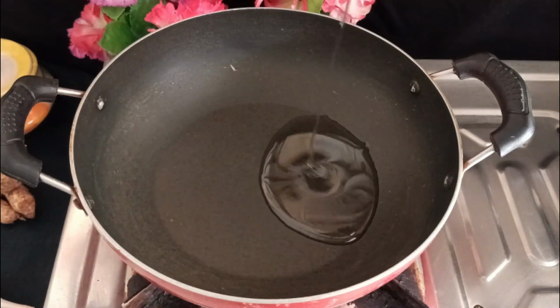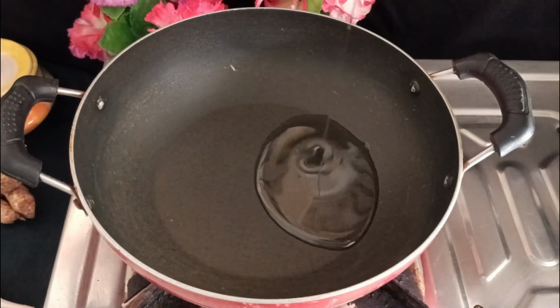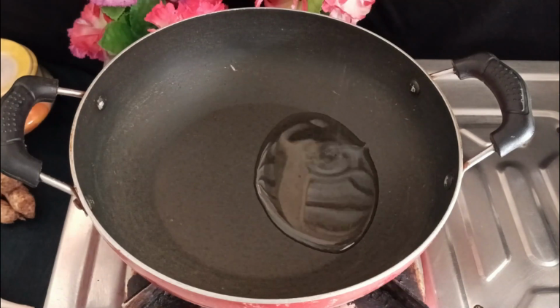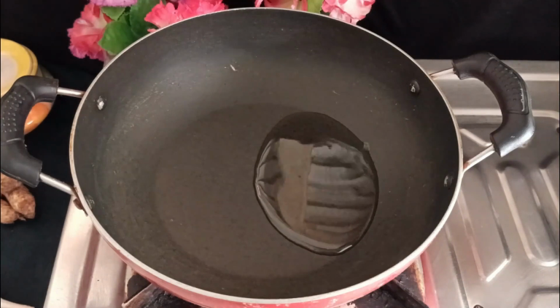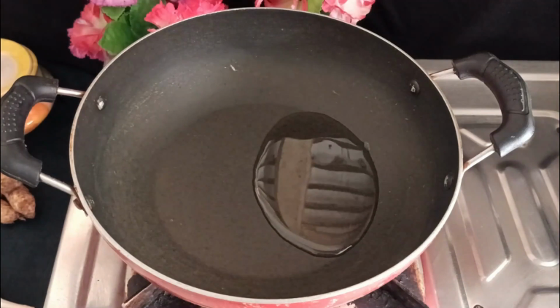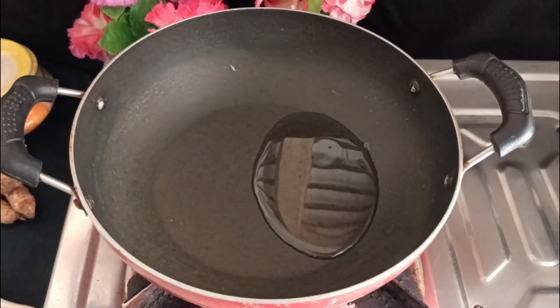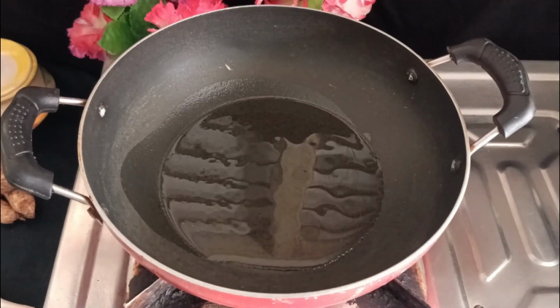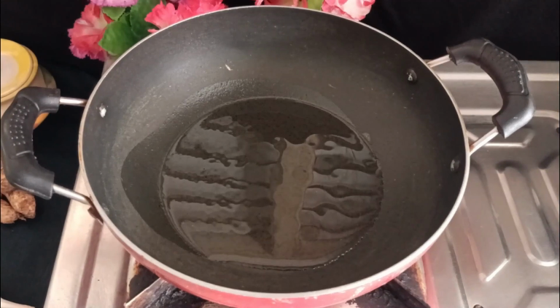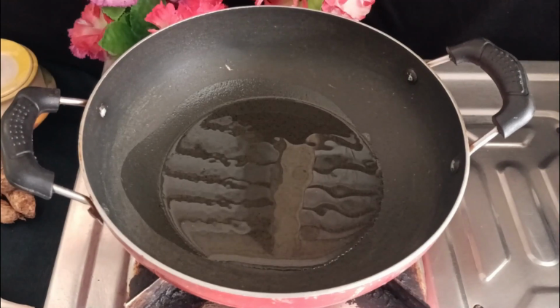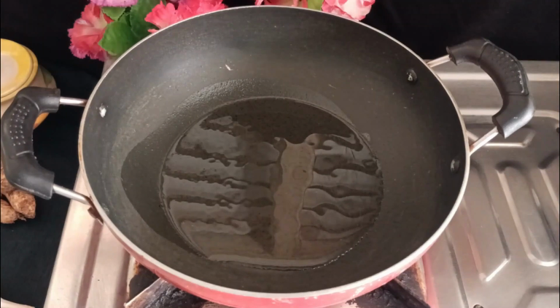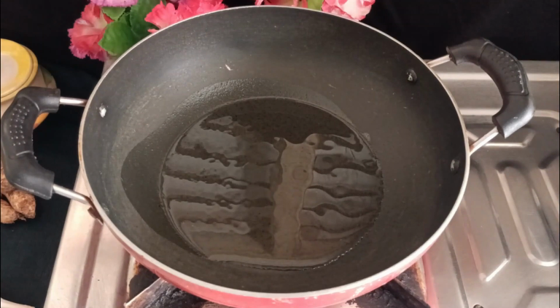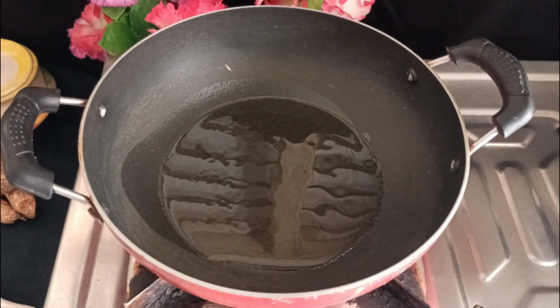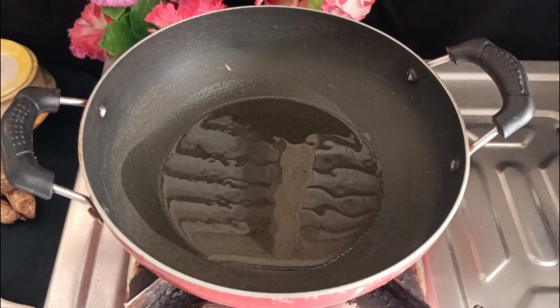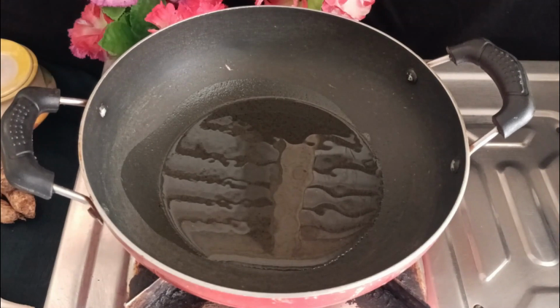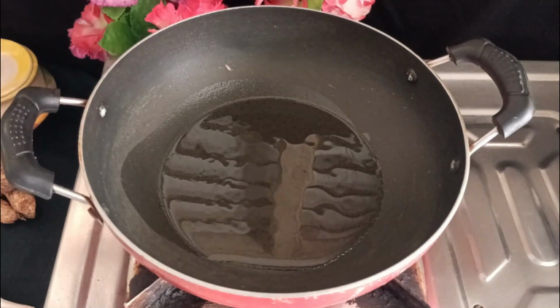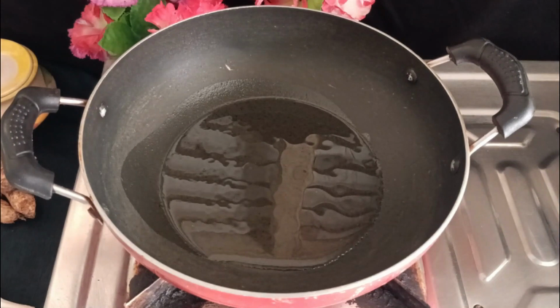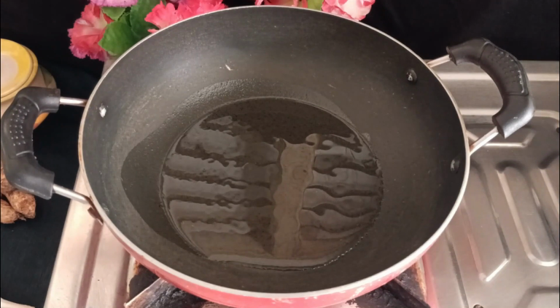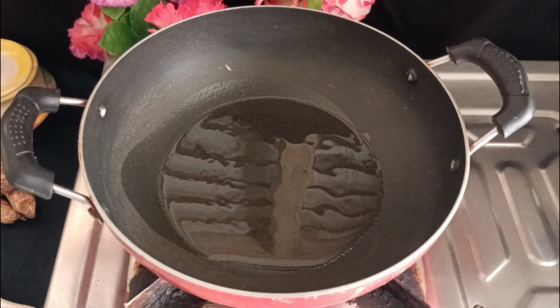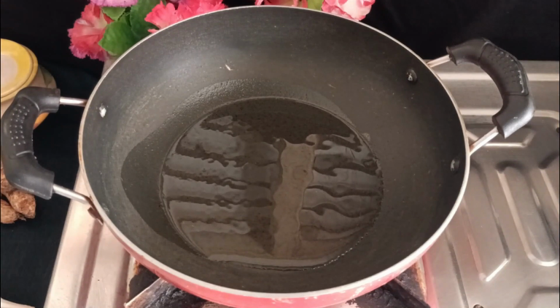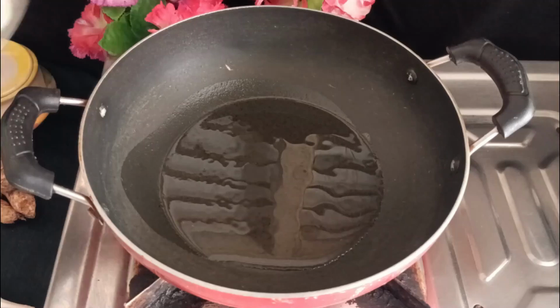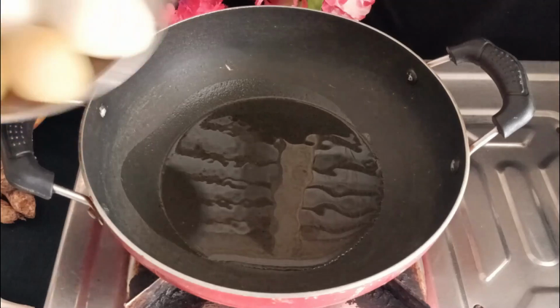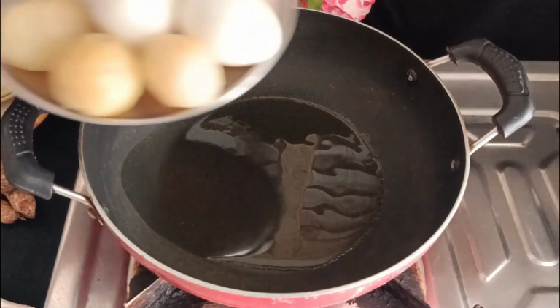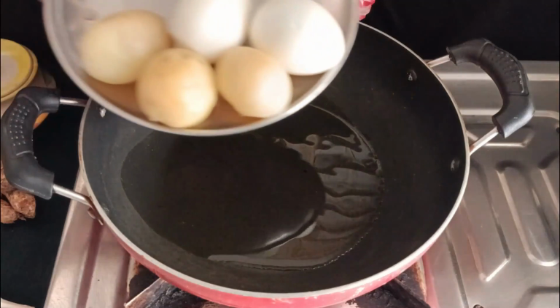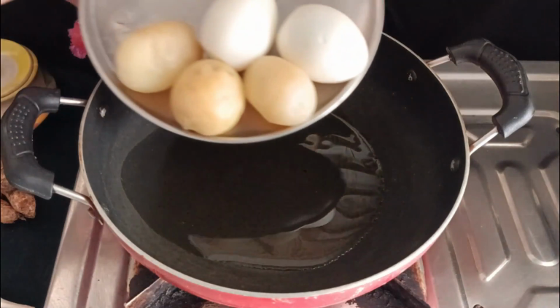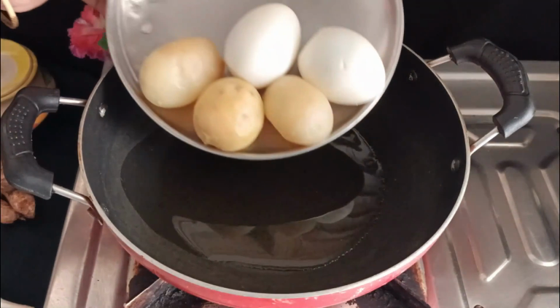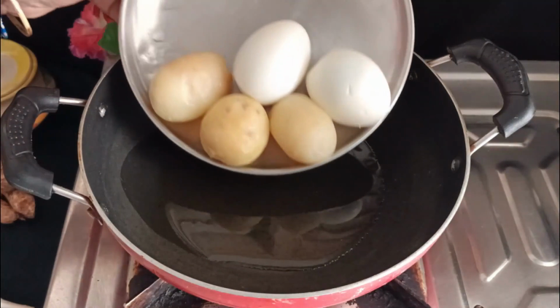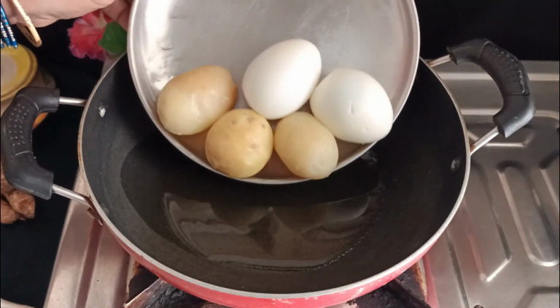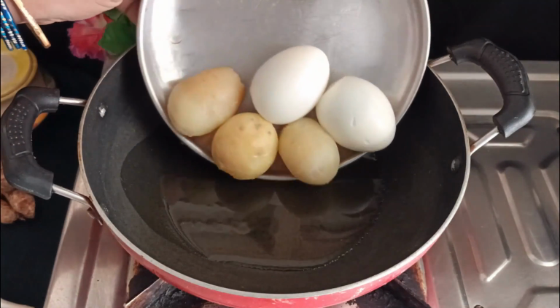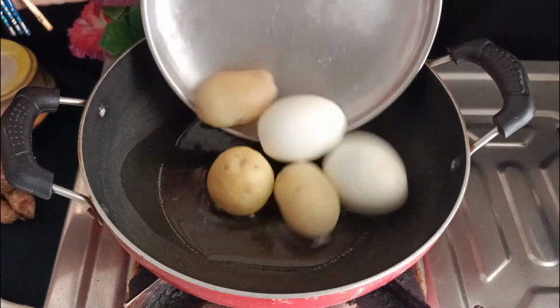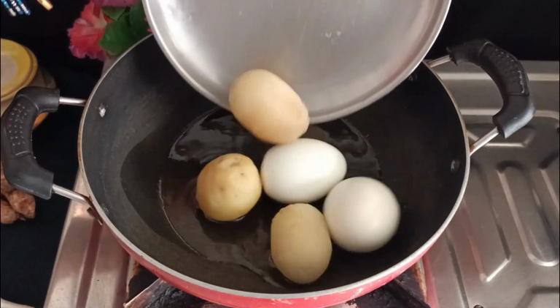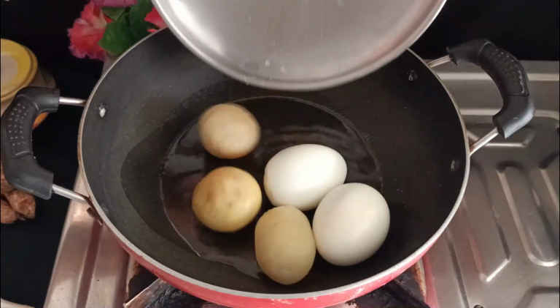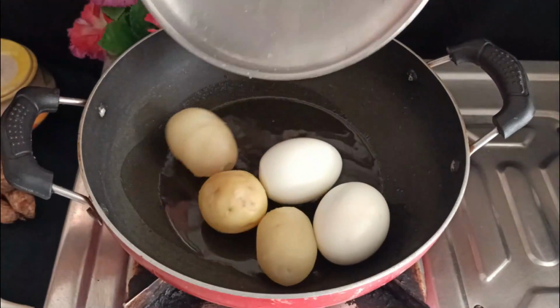Now add 2 teaspoons of oil and fry the eggs.